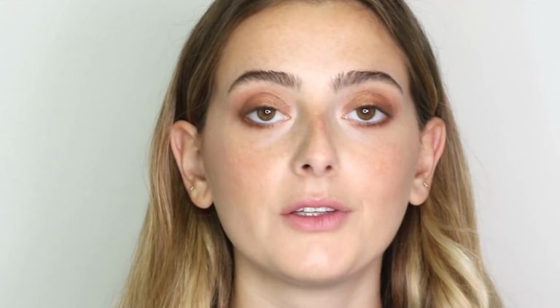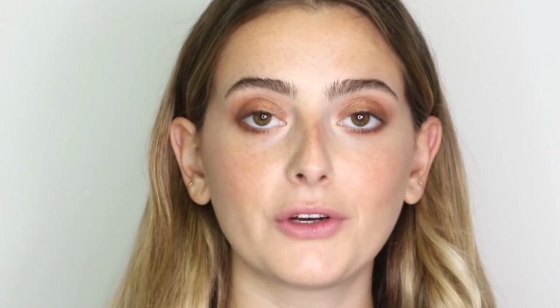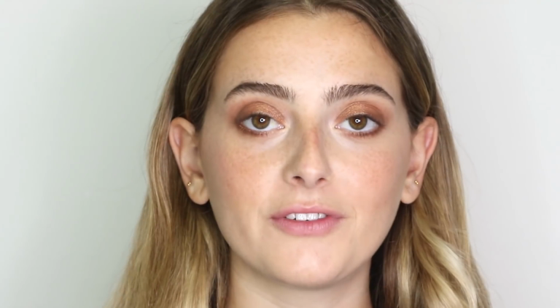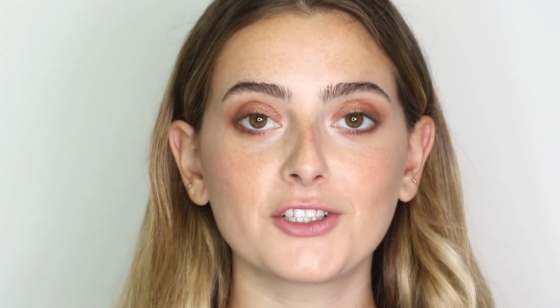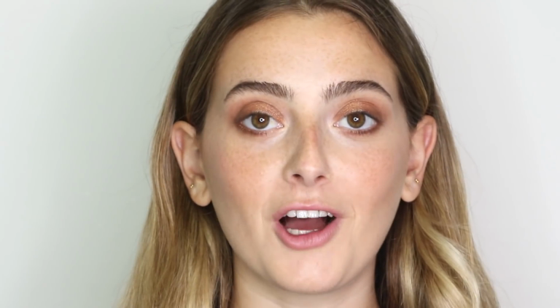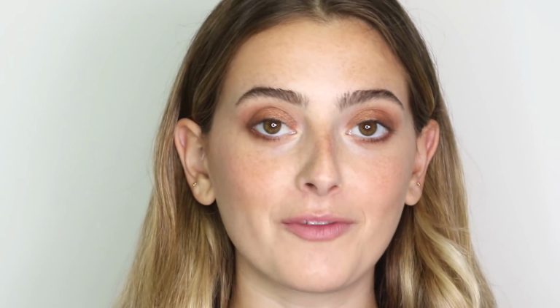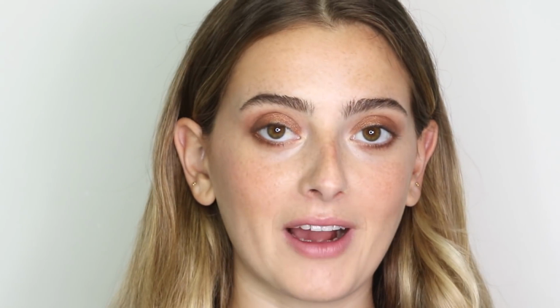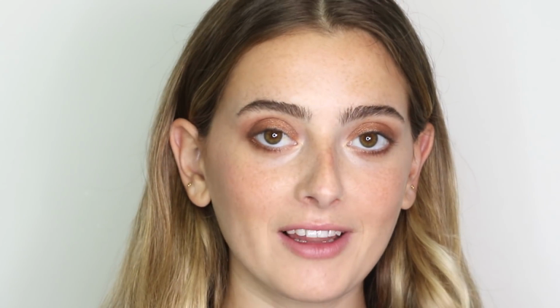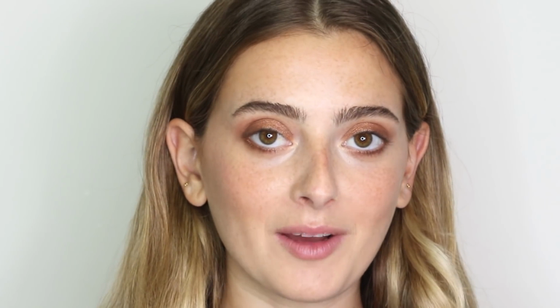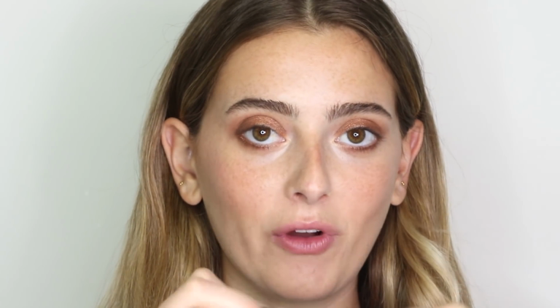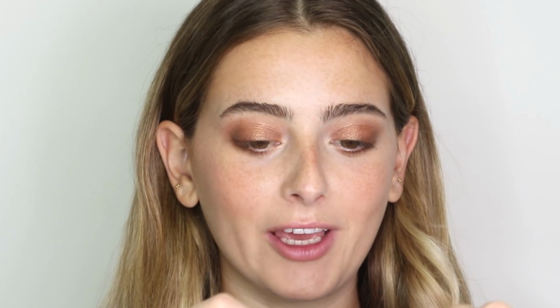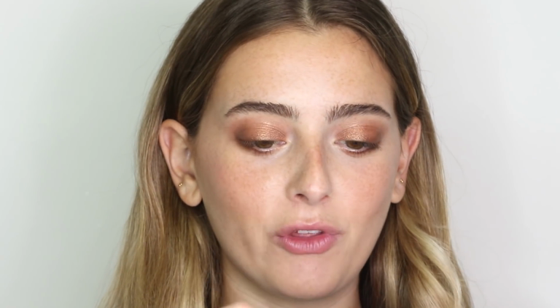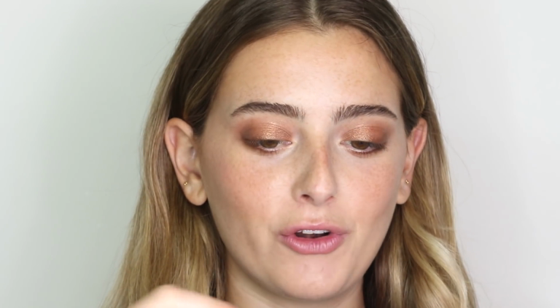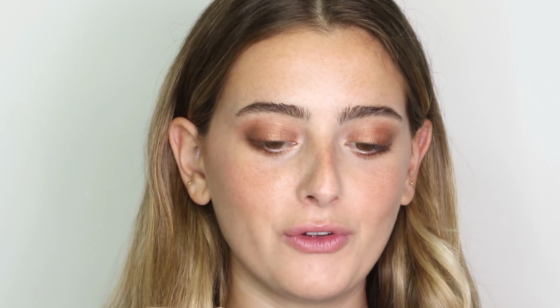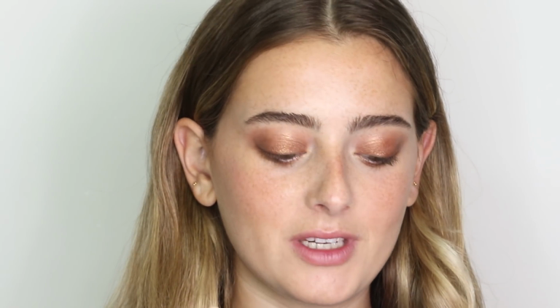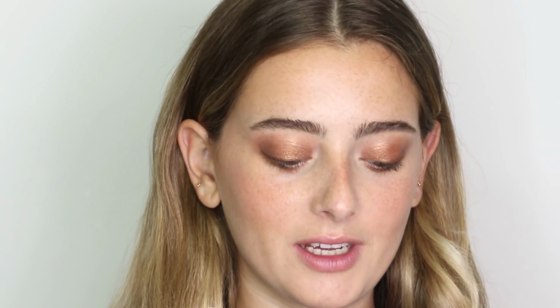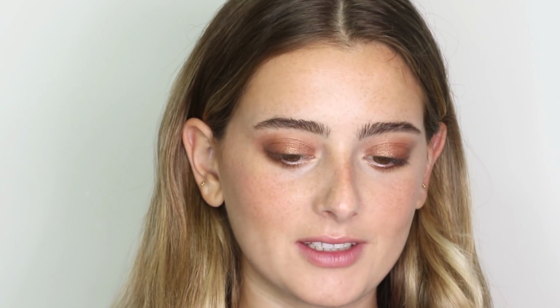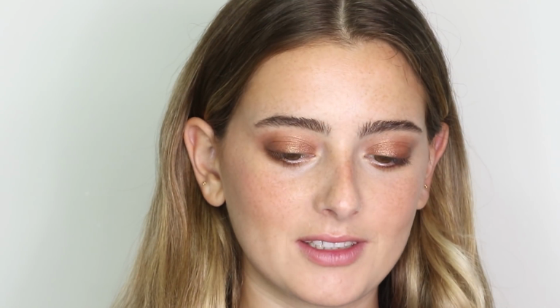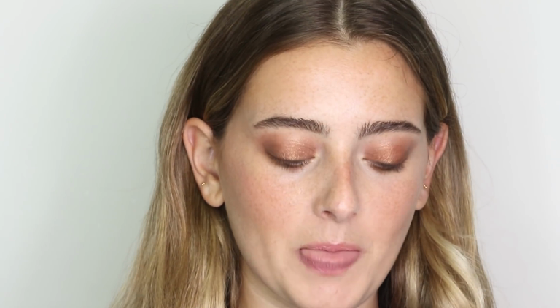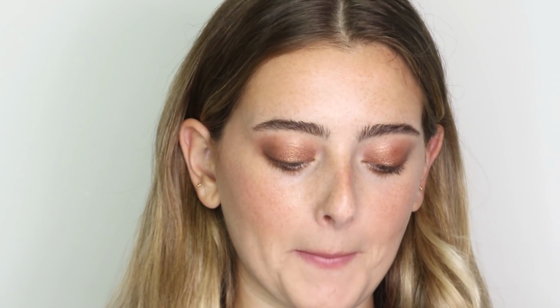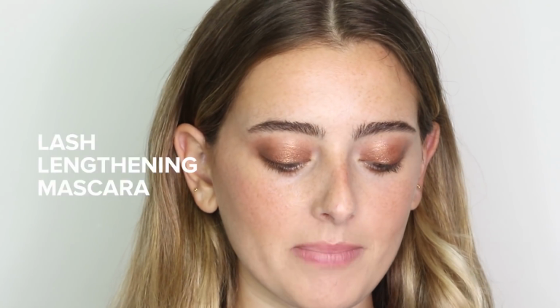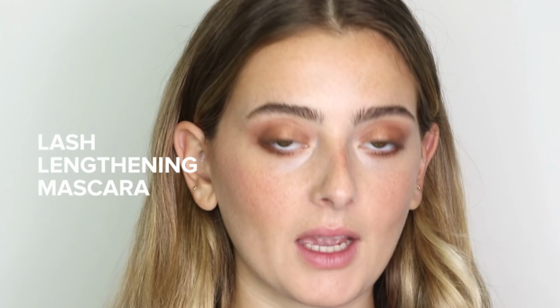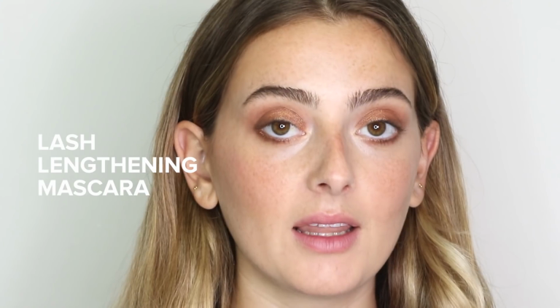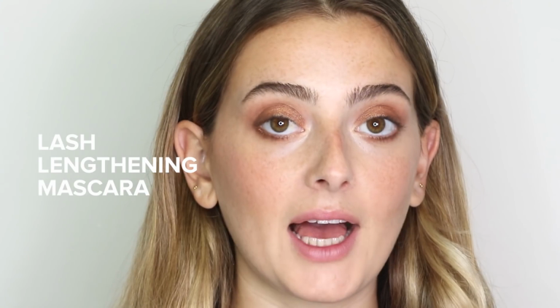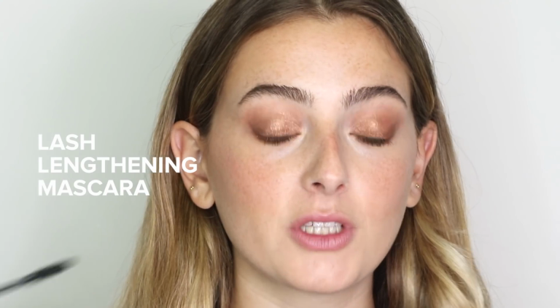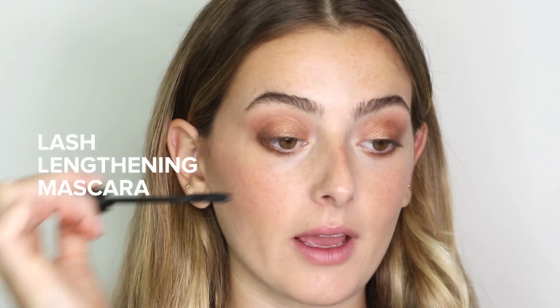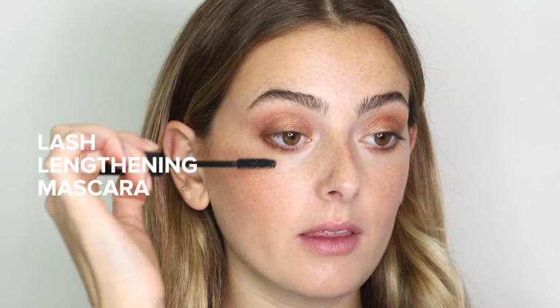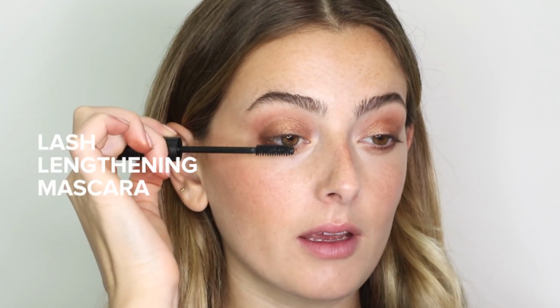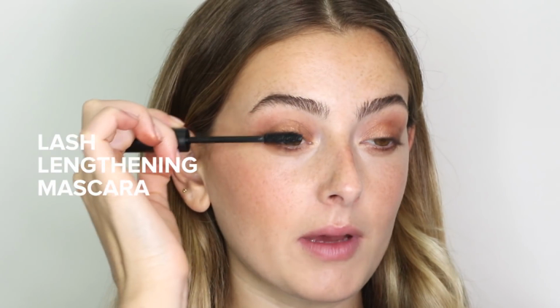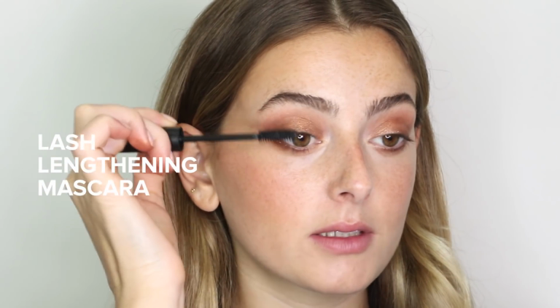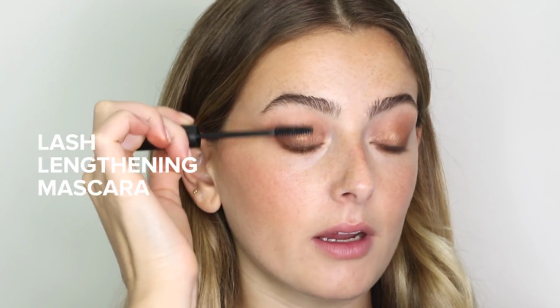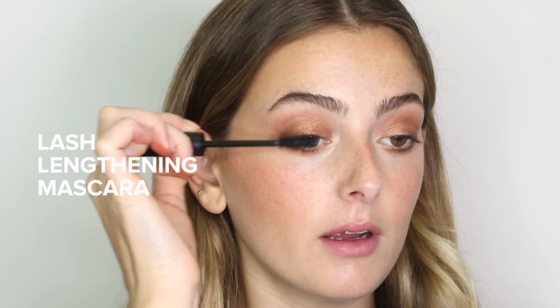To finish off my eye look, I'm going in with our Nudestix Lash Lengthening Mascara.